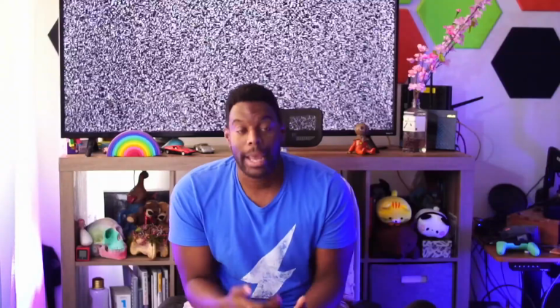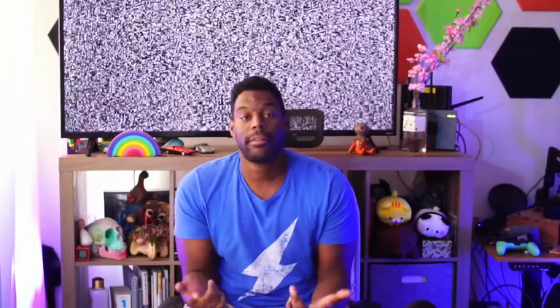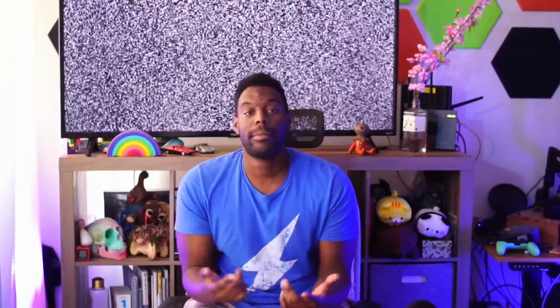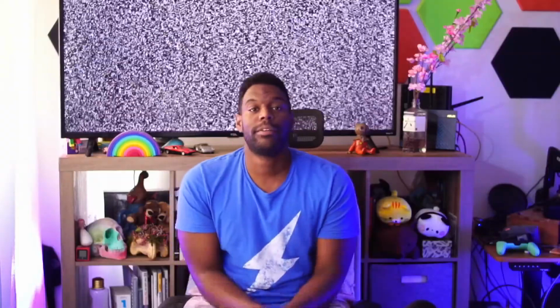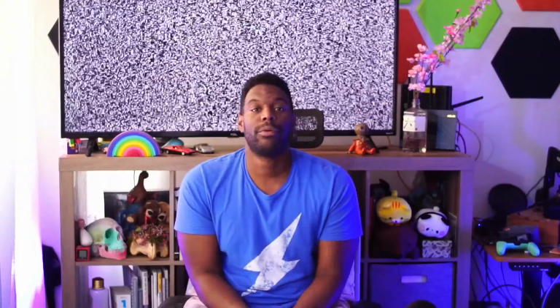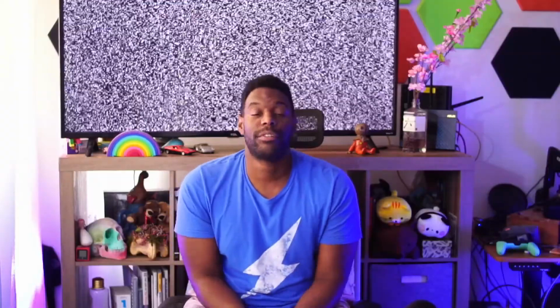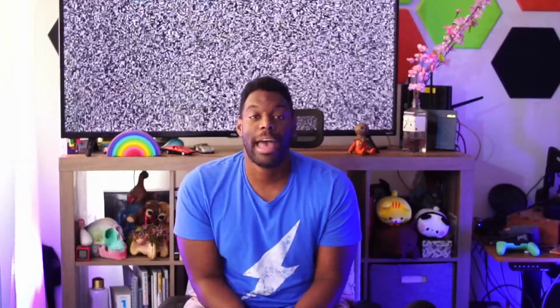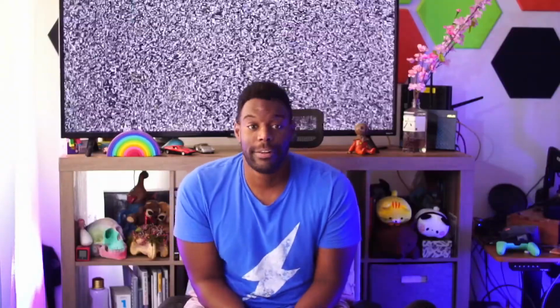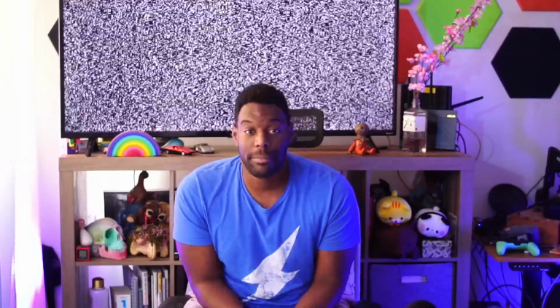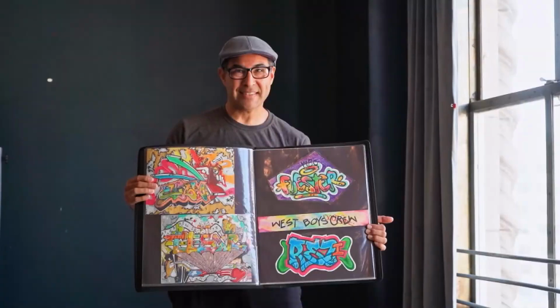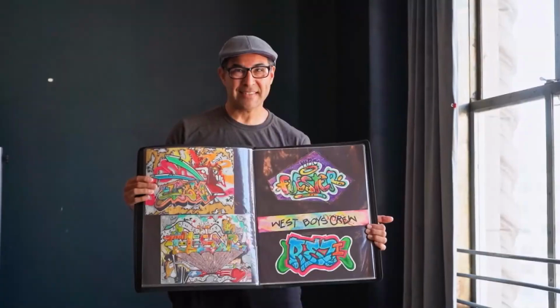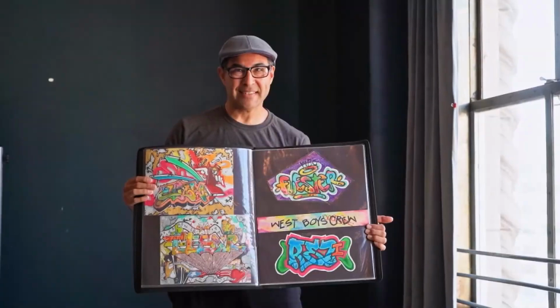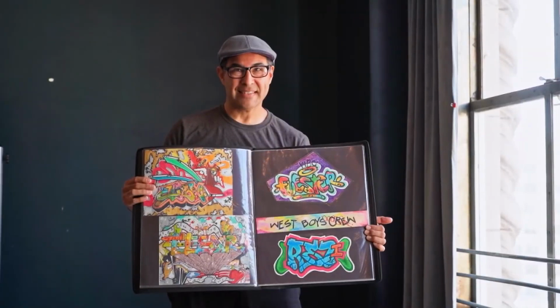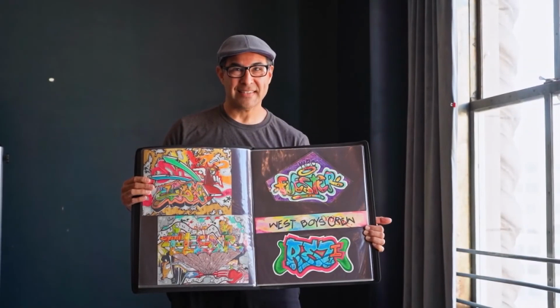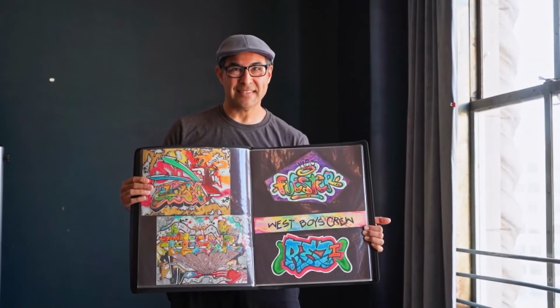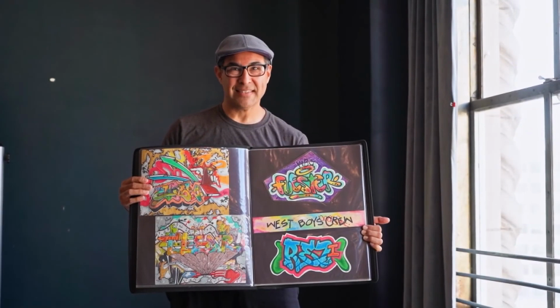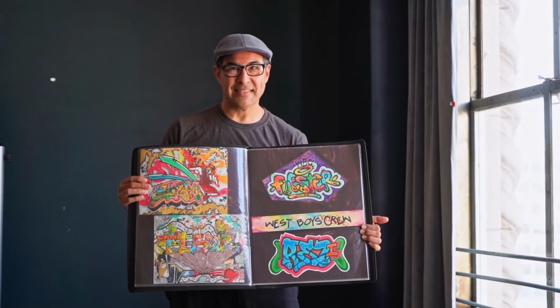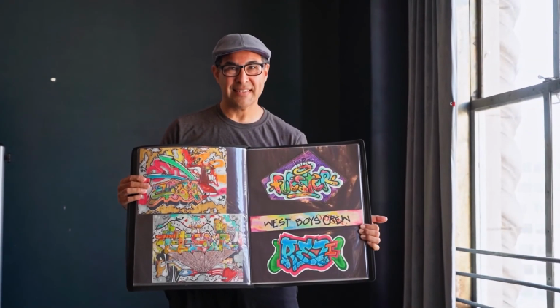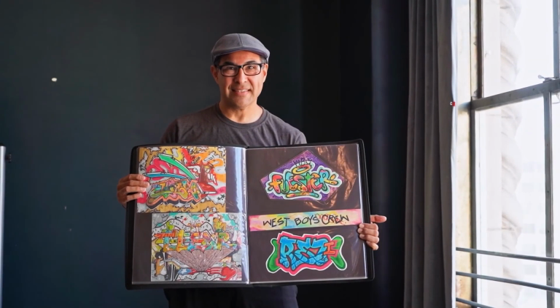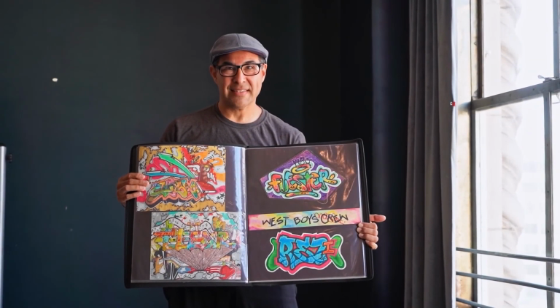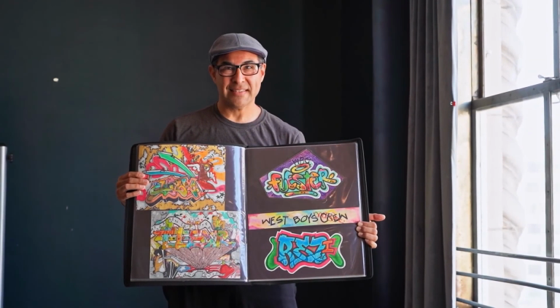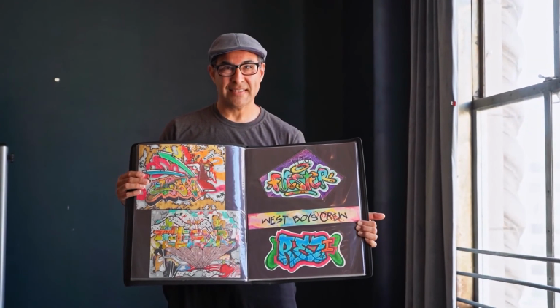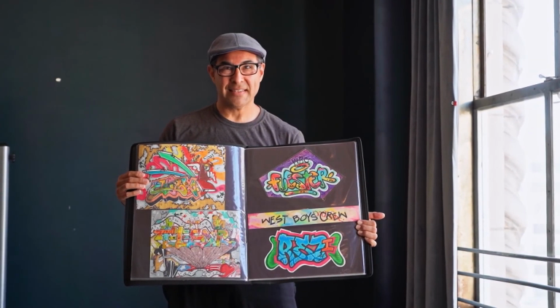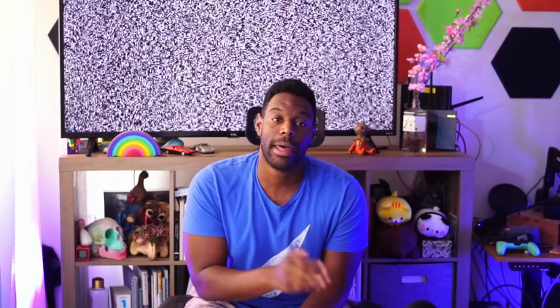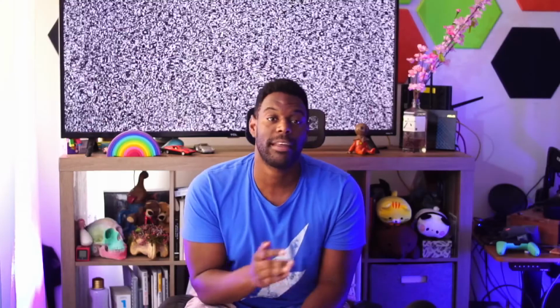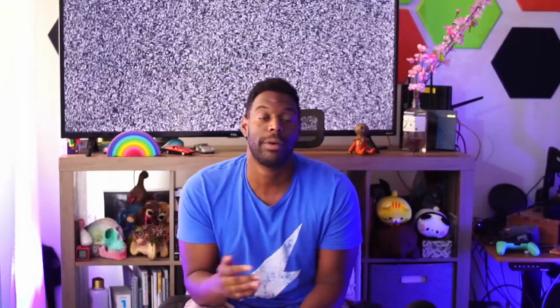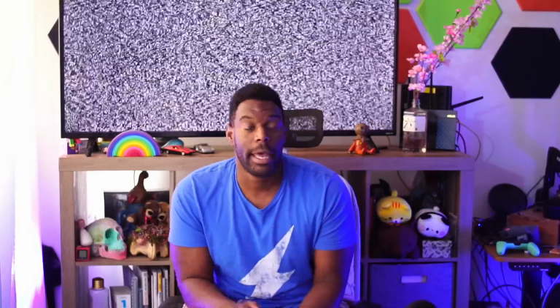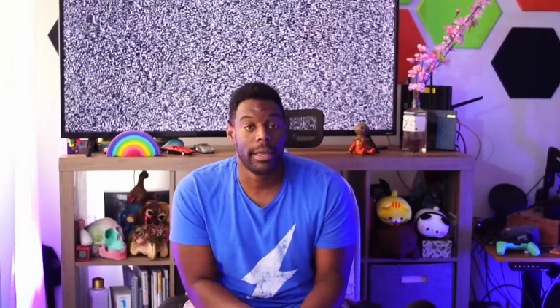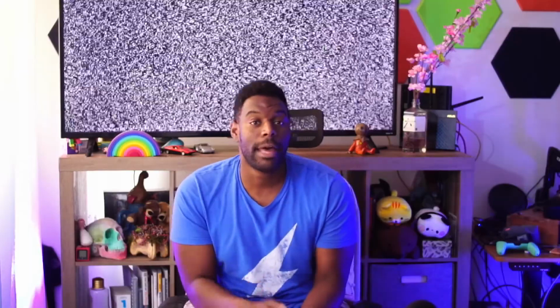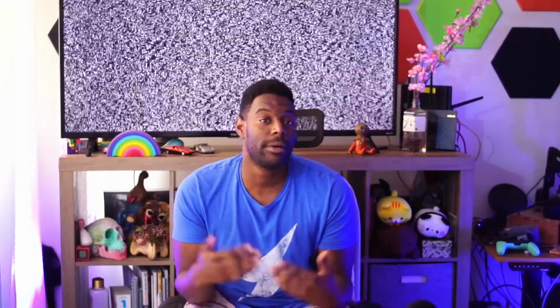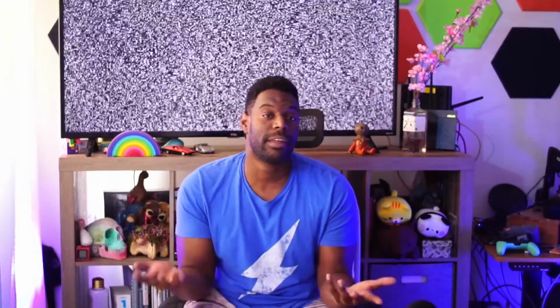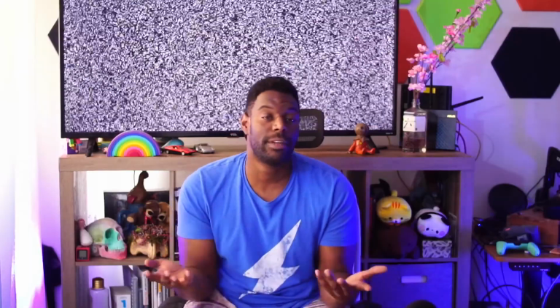I talk about the importance of having a portfolio and go into a little bit more depth about how to set one up. And now here's that video.